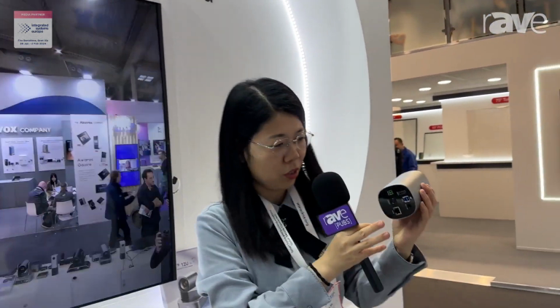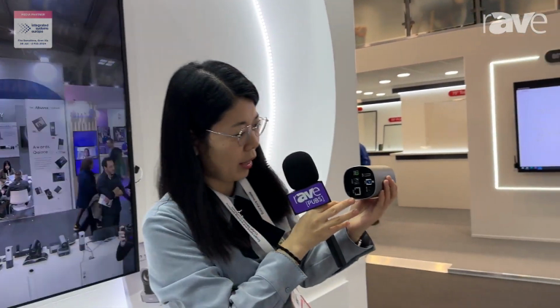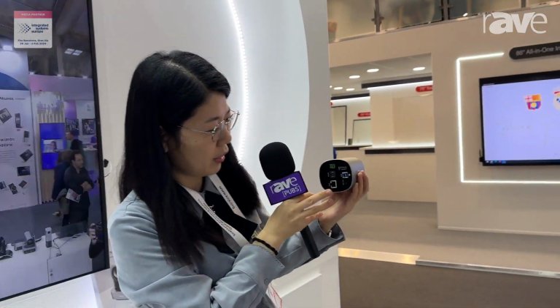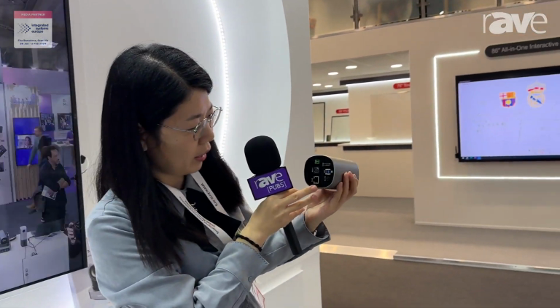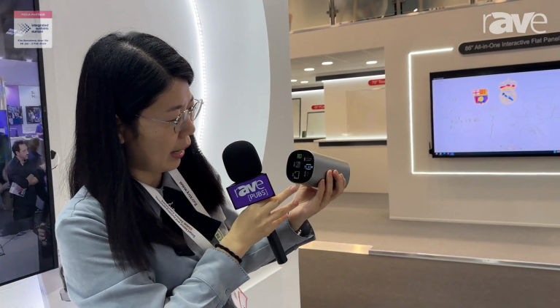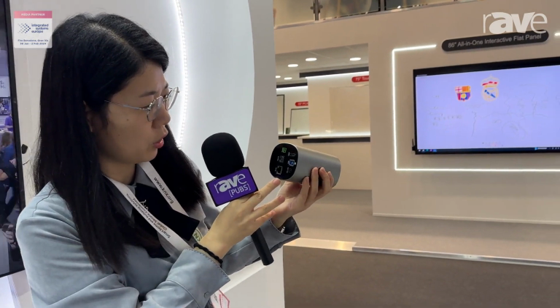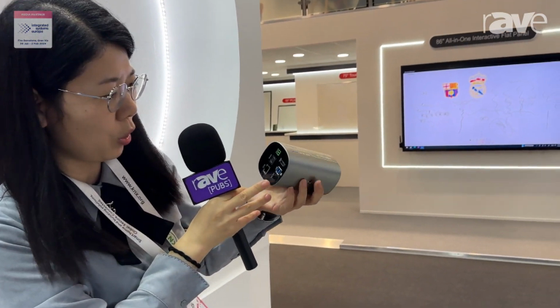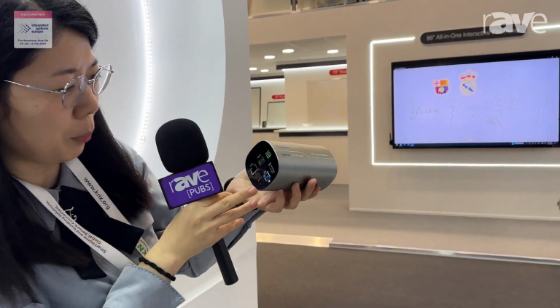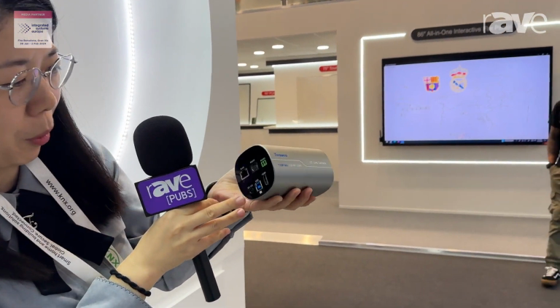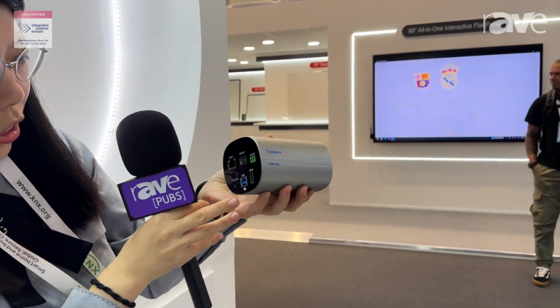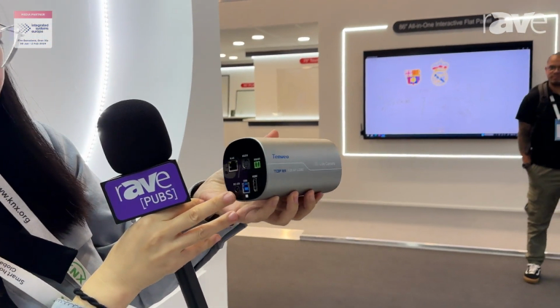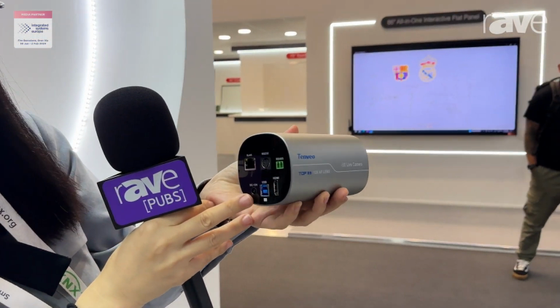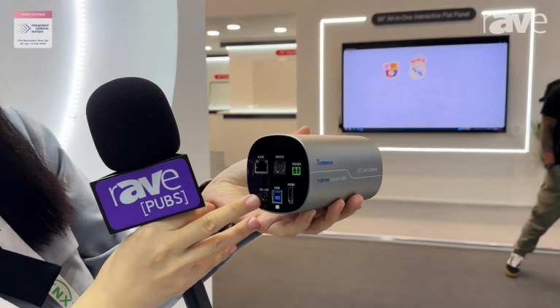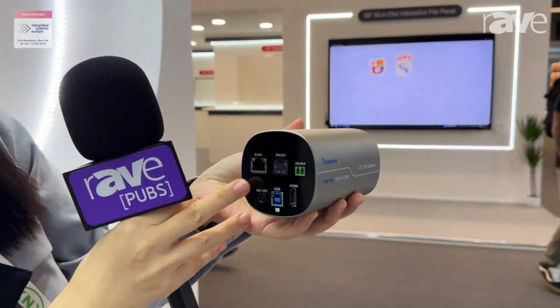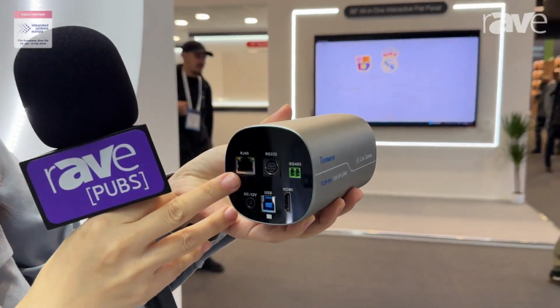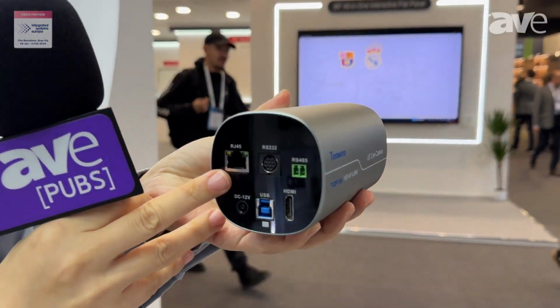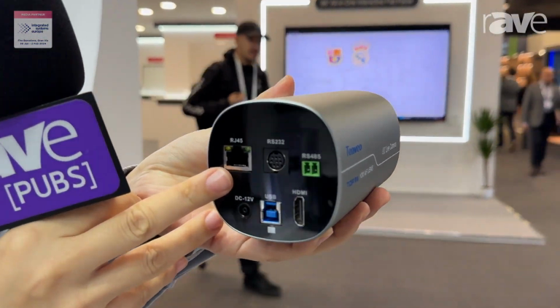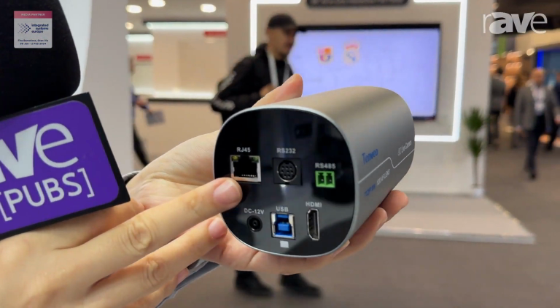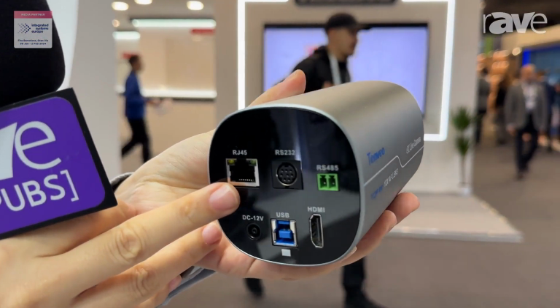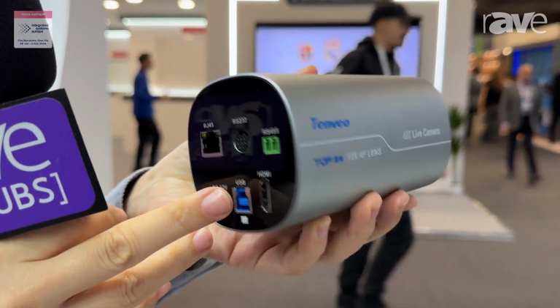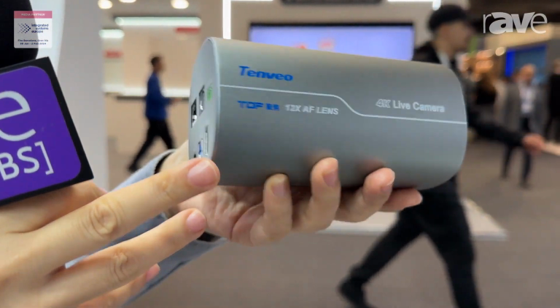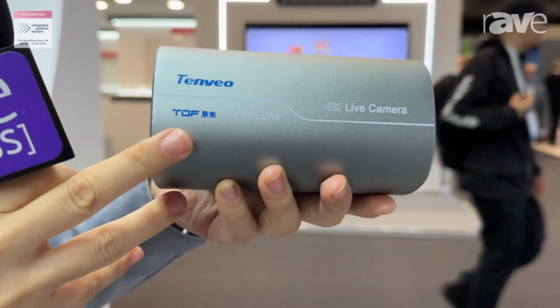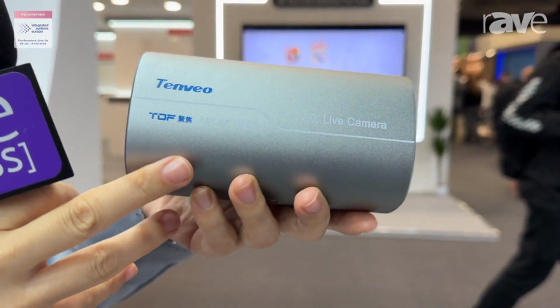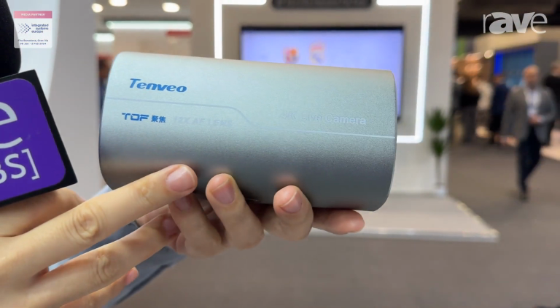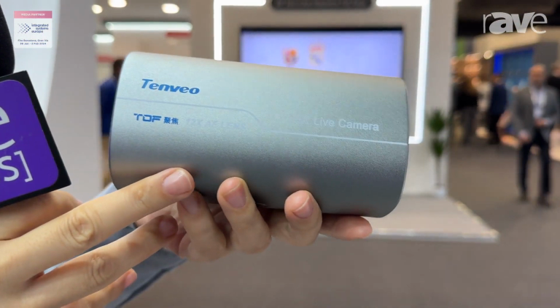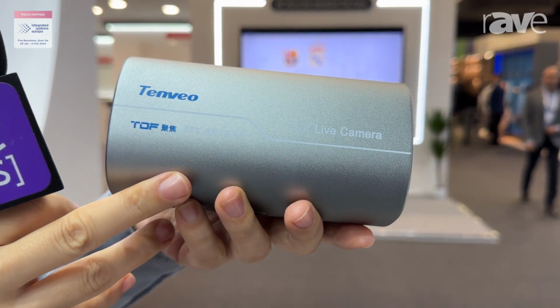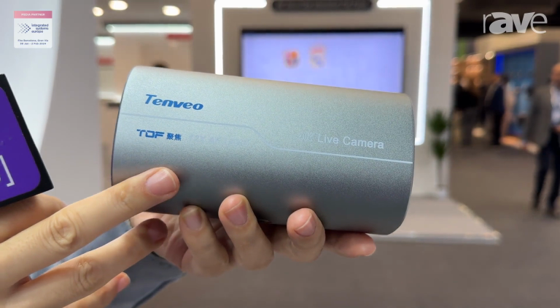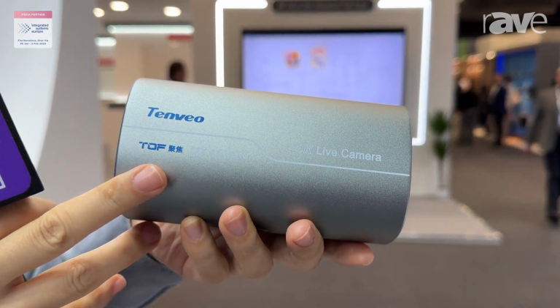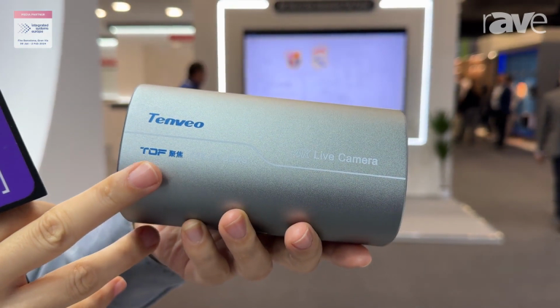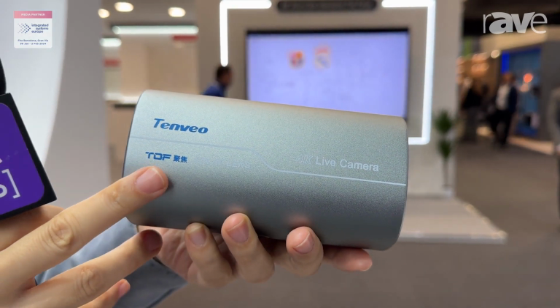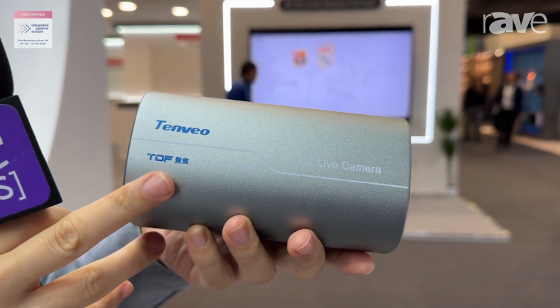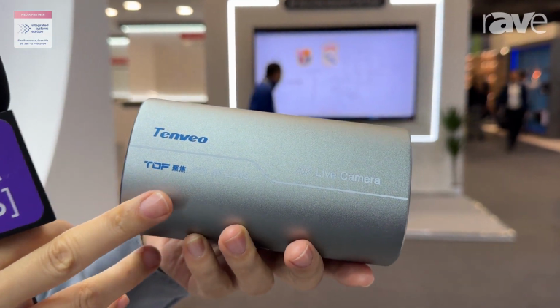You can see it has the USB port, HDMI port, and RJ45 port. It has NDA functions and TOR functions.